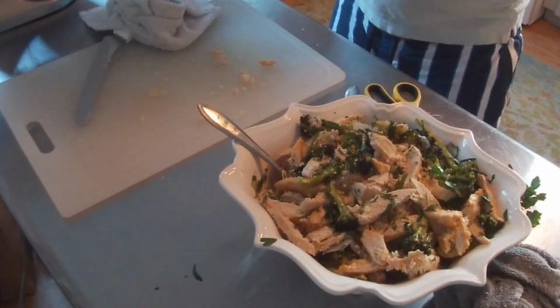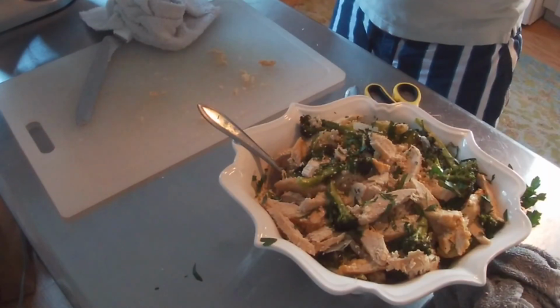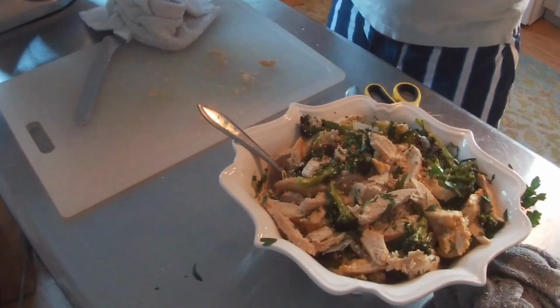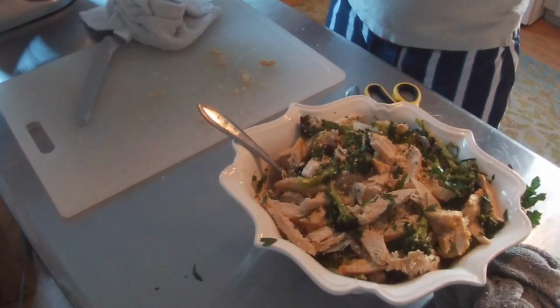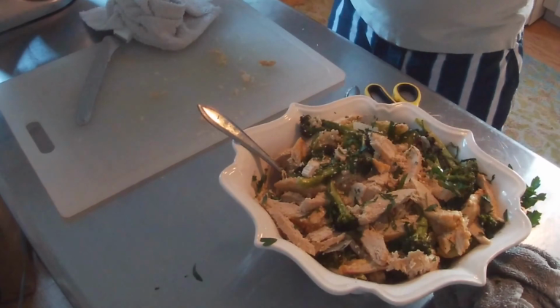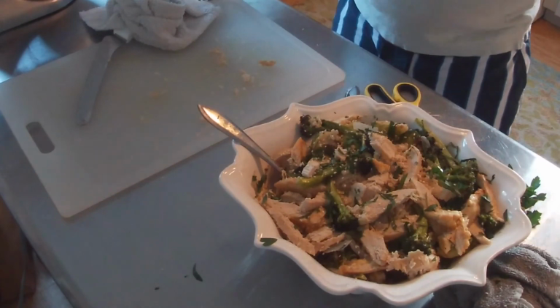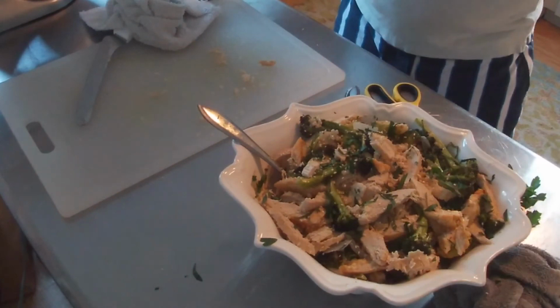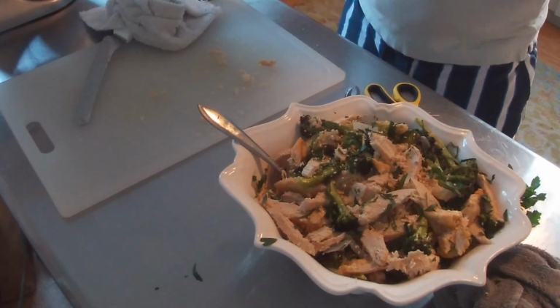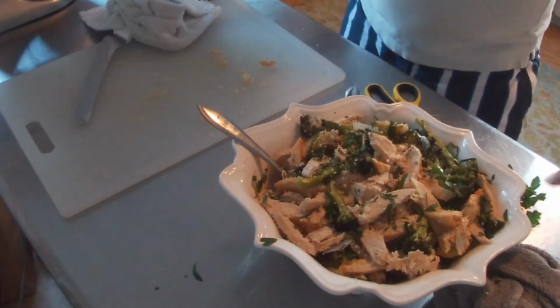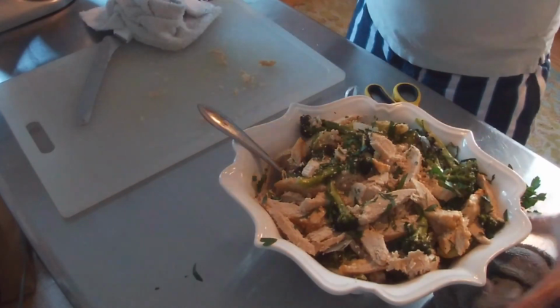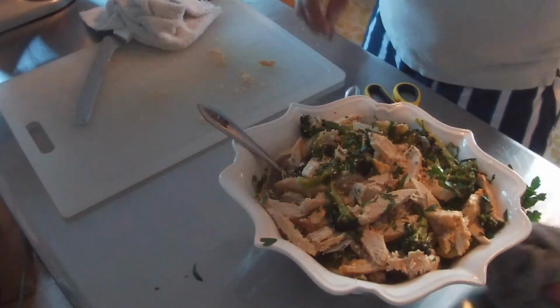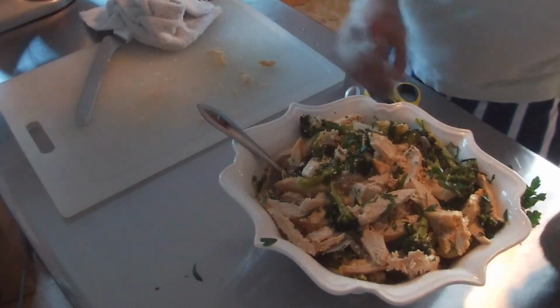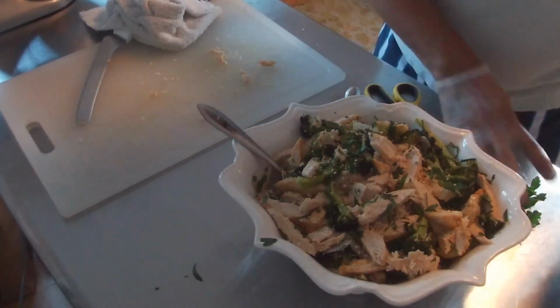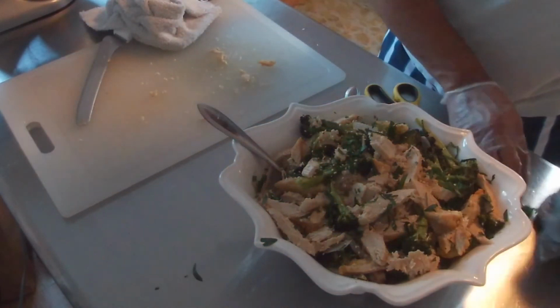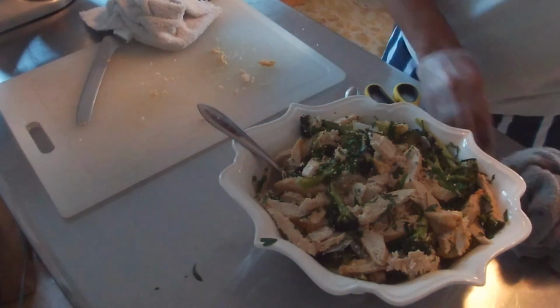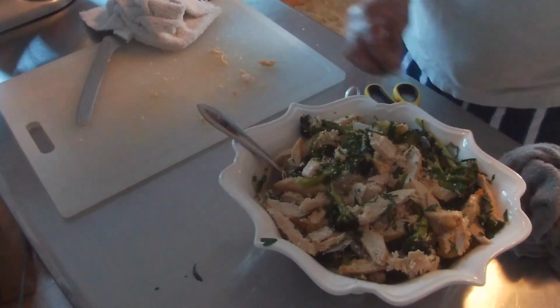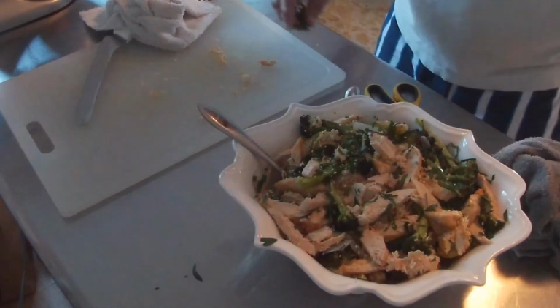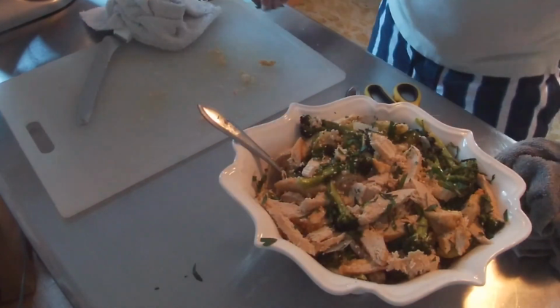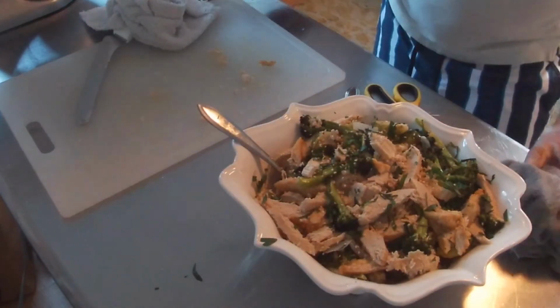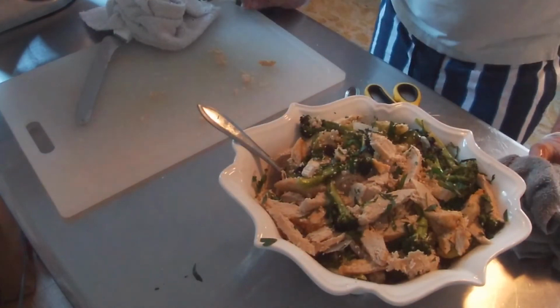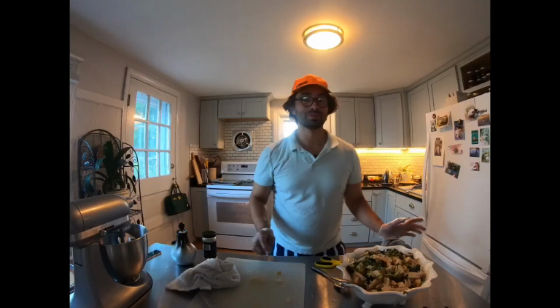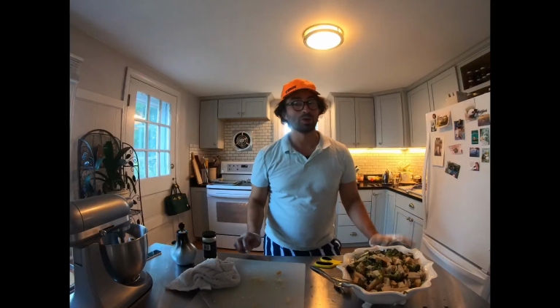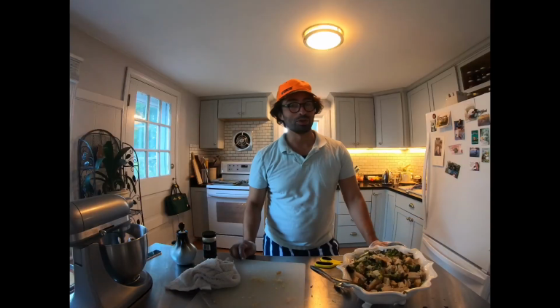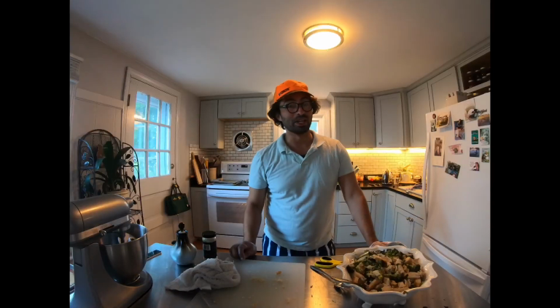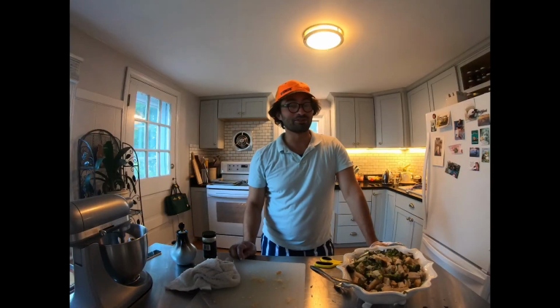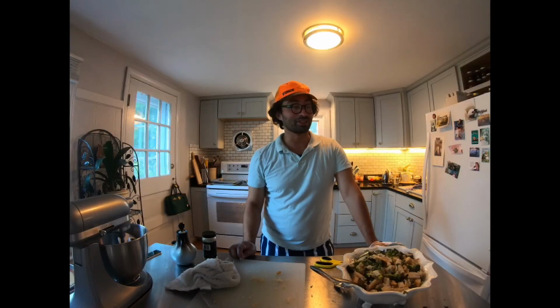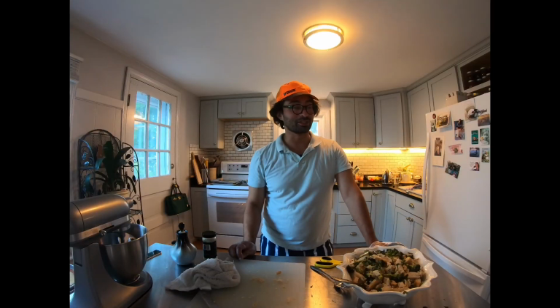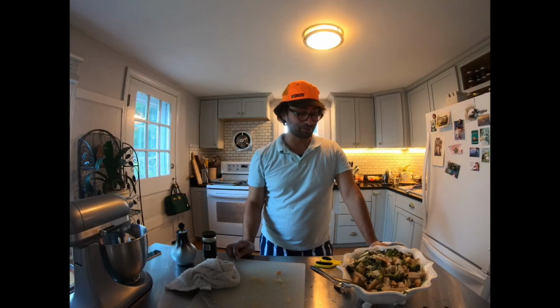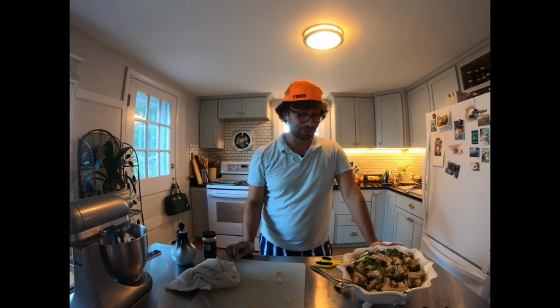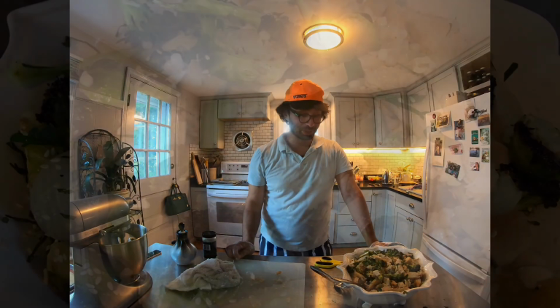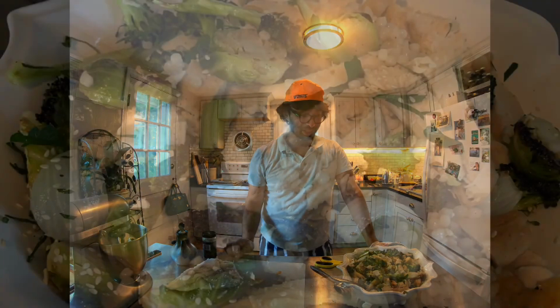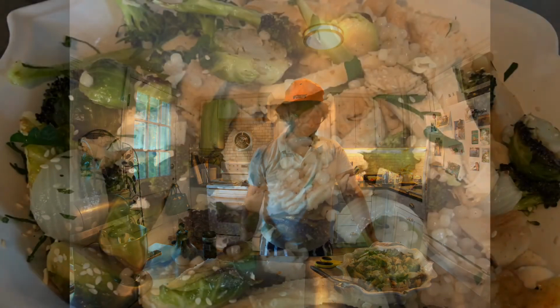And now just for a little bit of color, you can take some parsley and a little sprinkling of sesame seeds. I think that's a really nice, easy salad that would make for a great dinner.